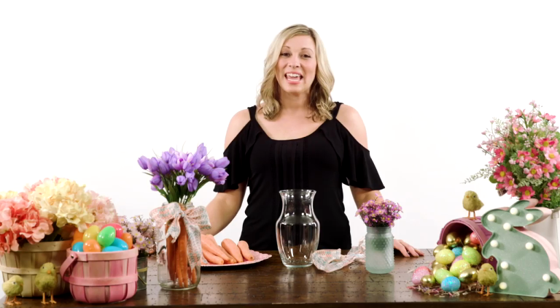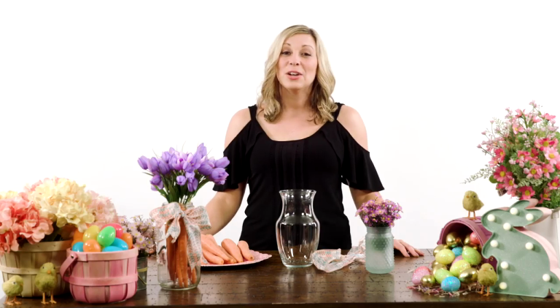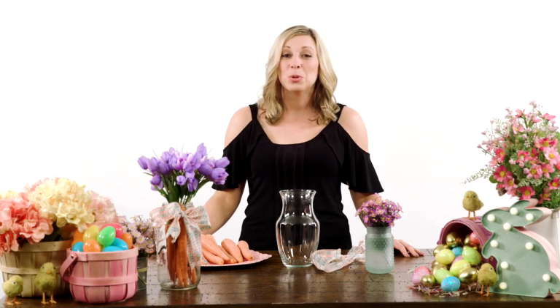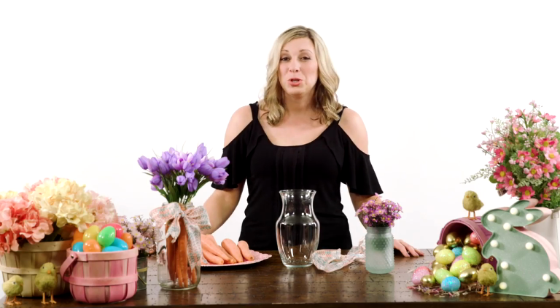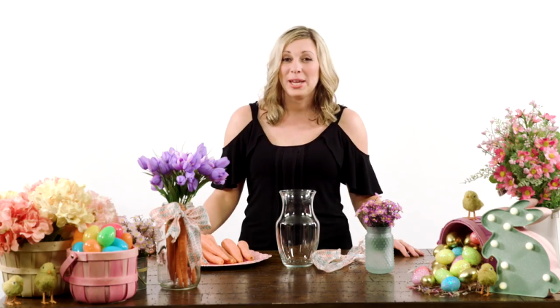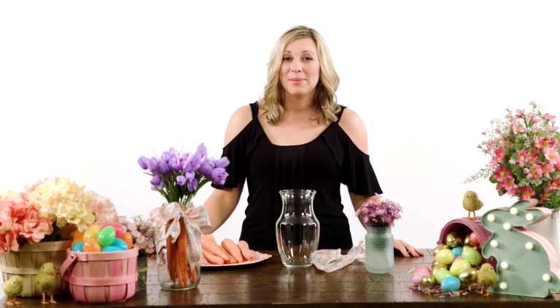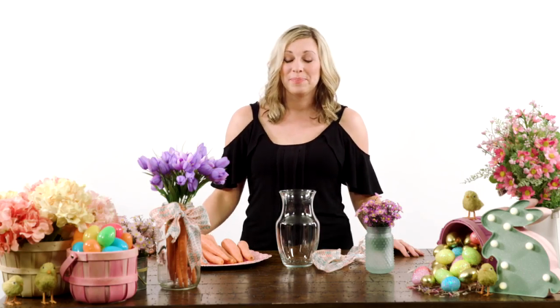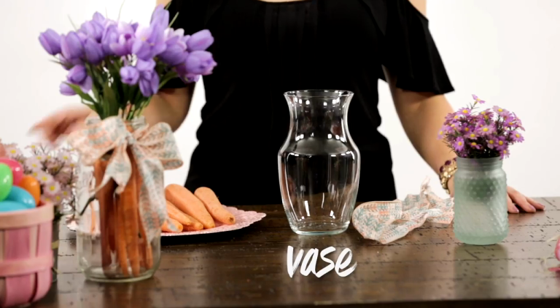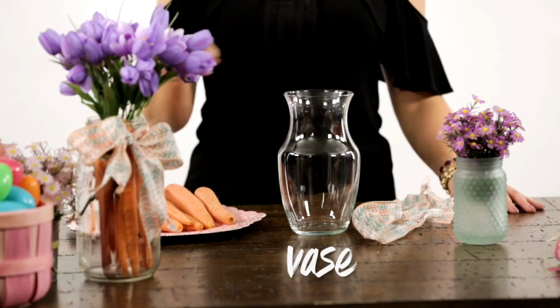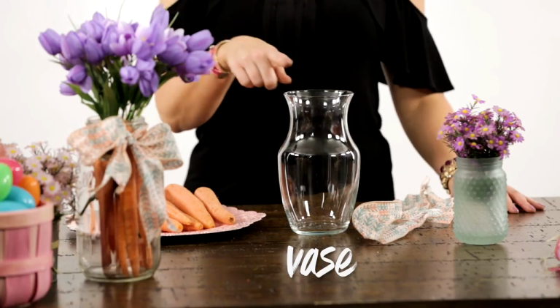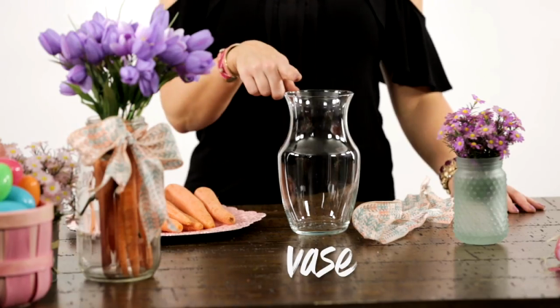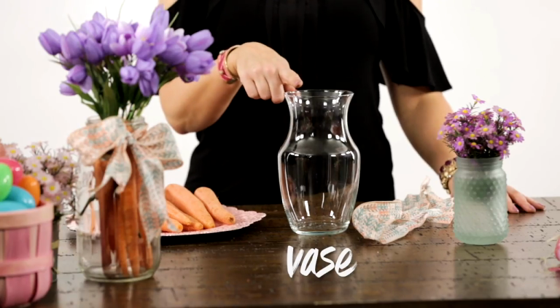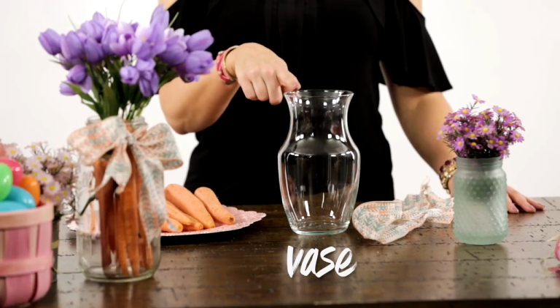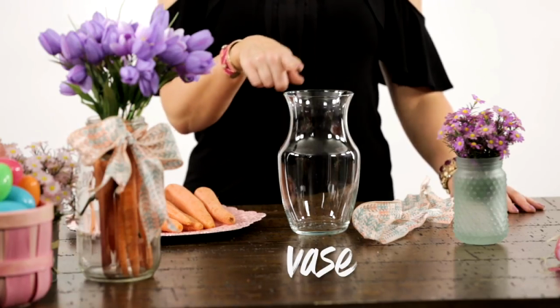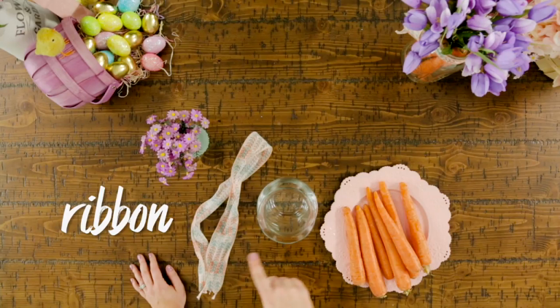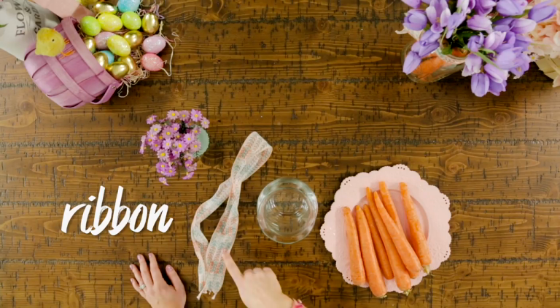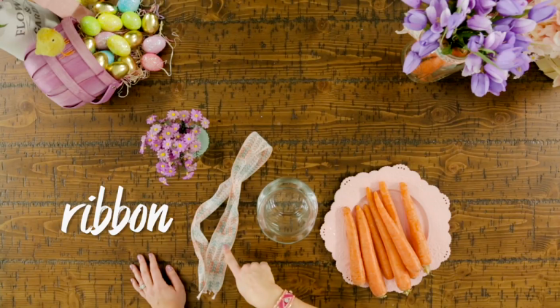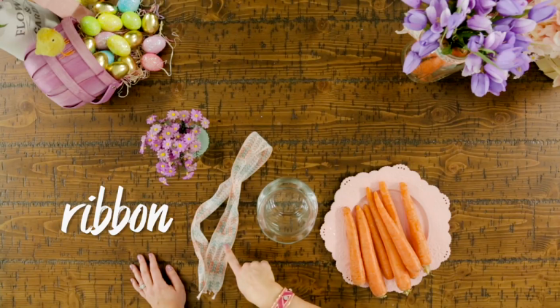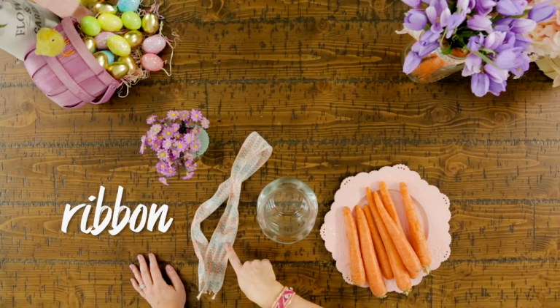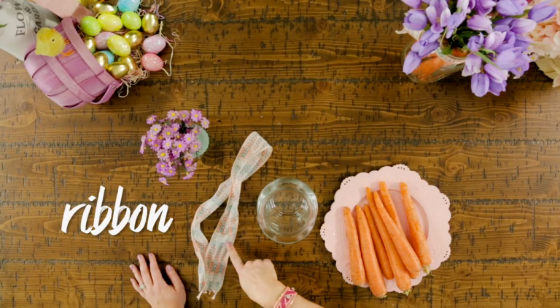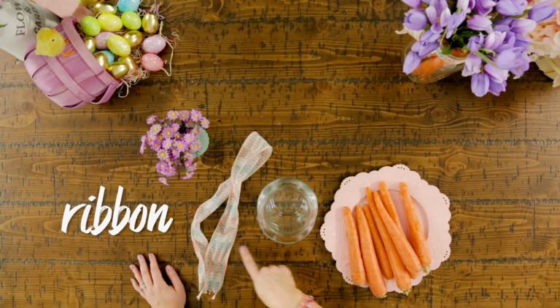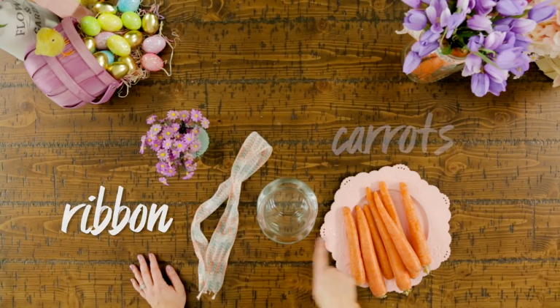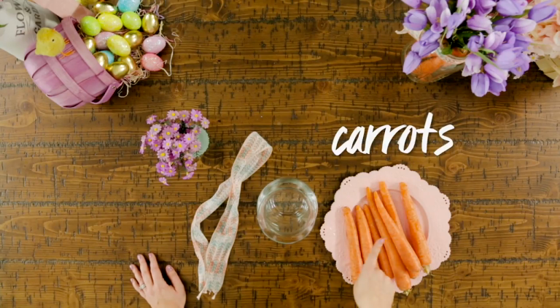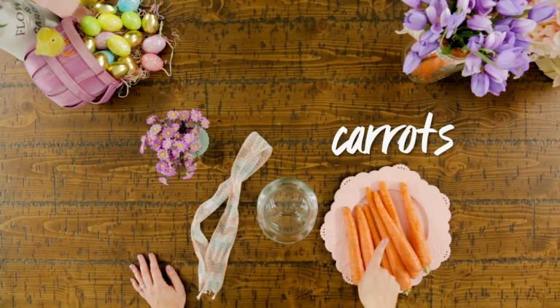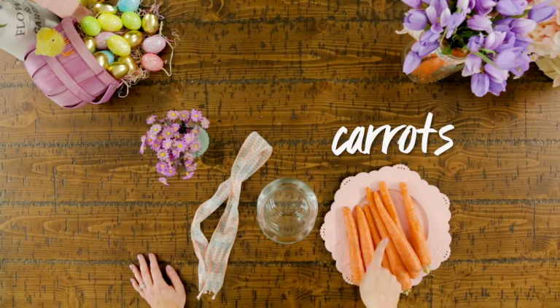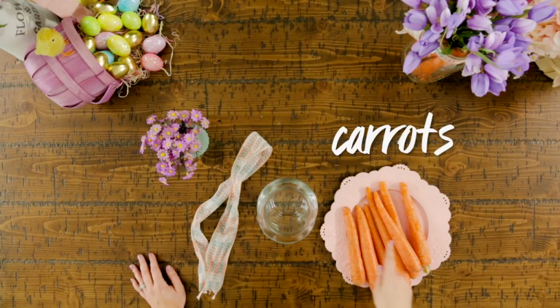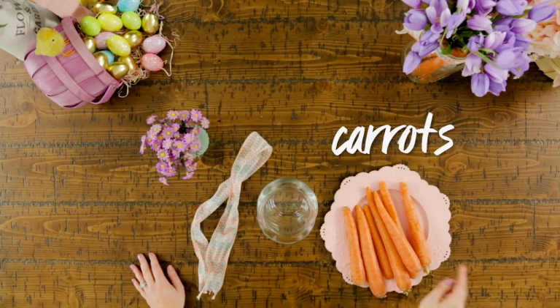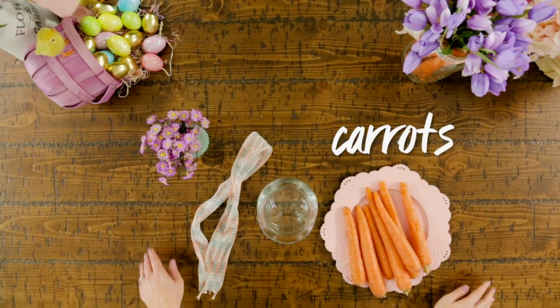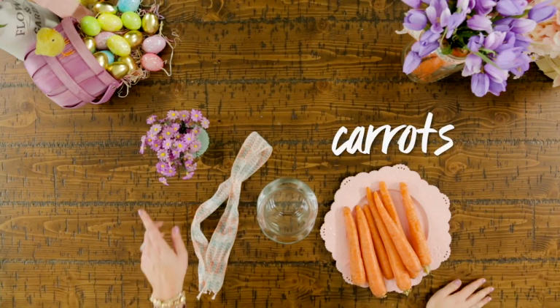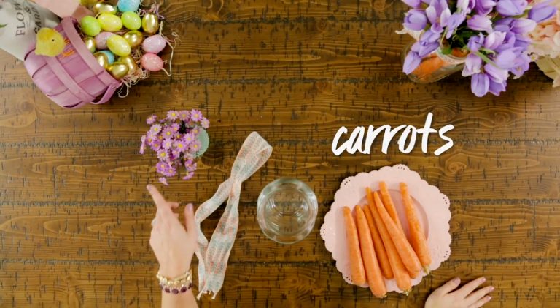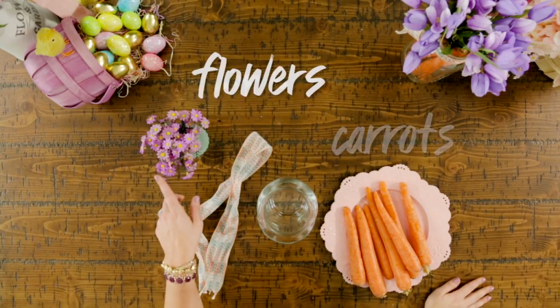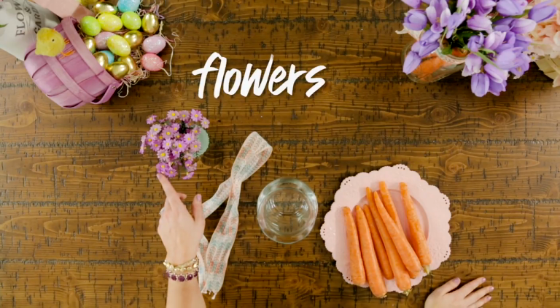Here's what you need: a vase, ribbon, carrots, and flowers.